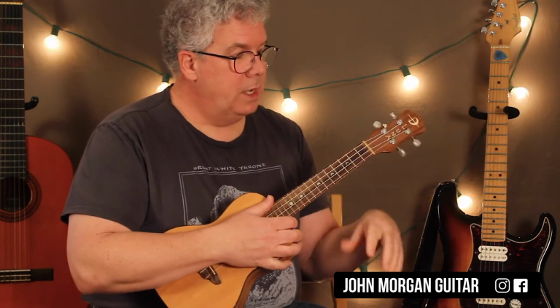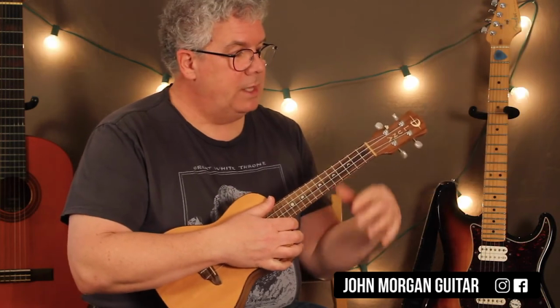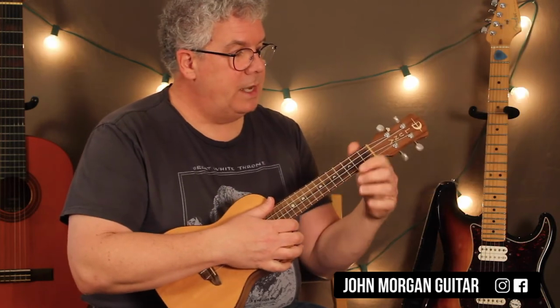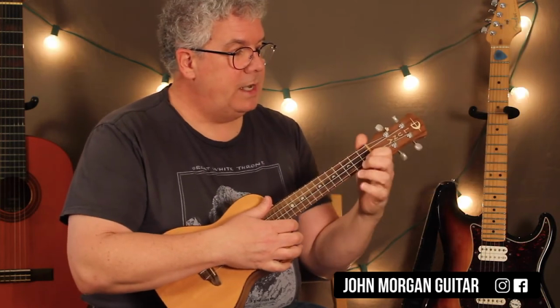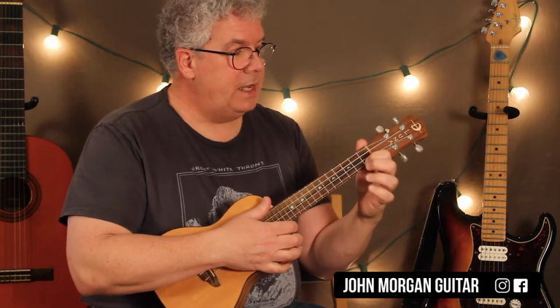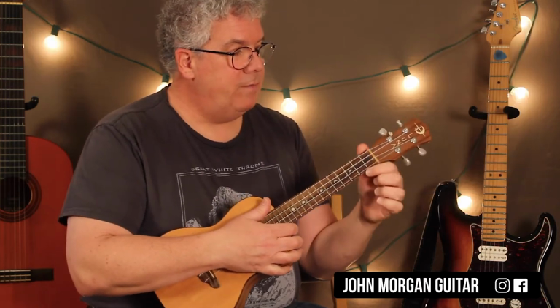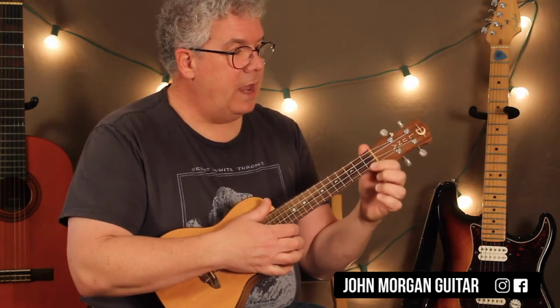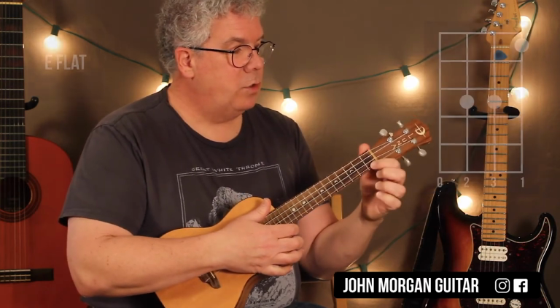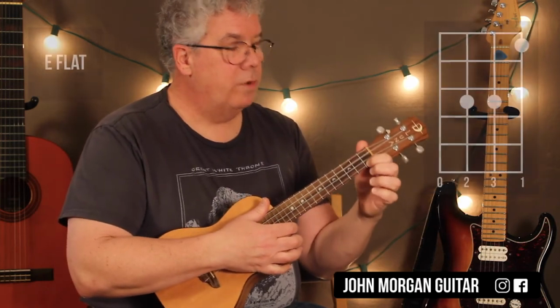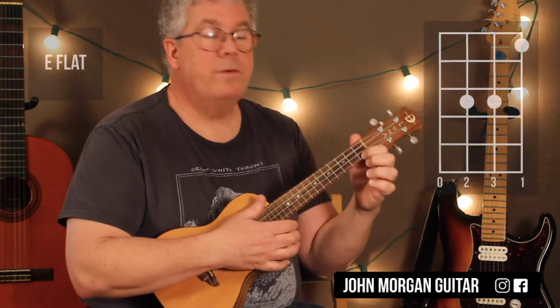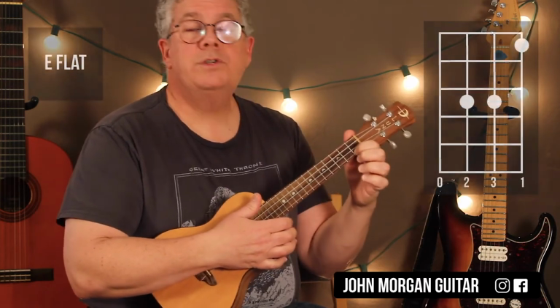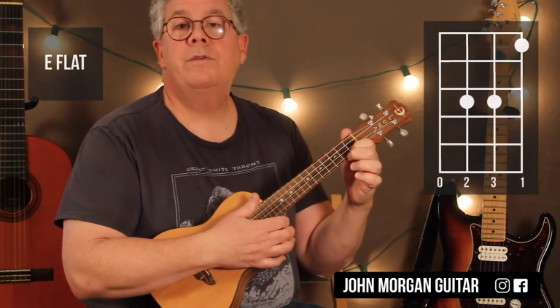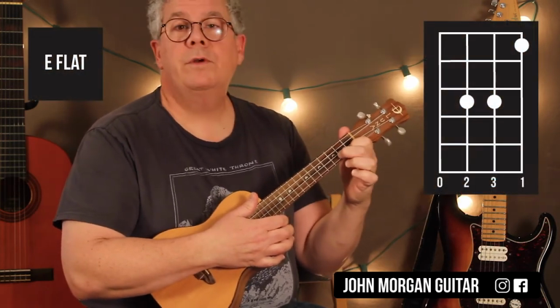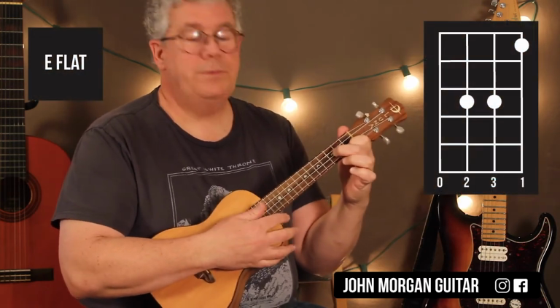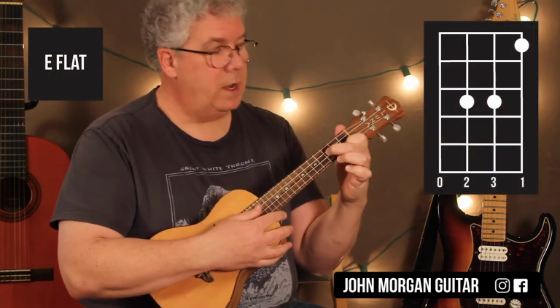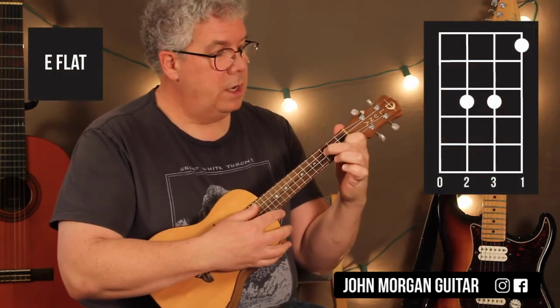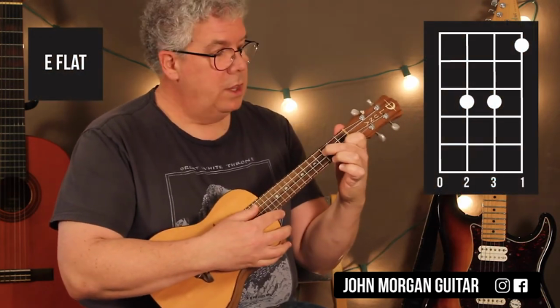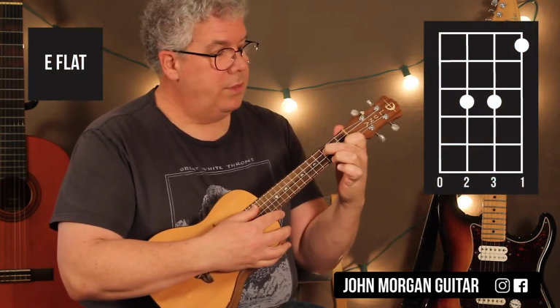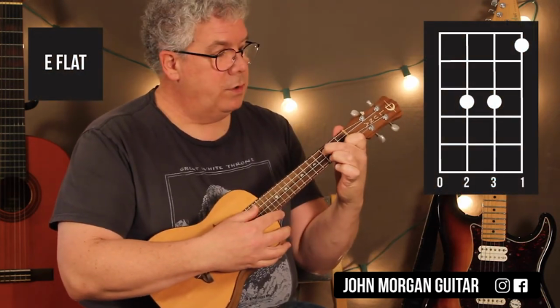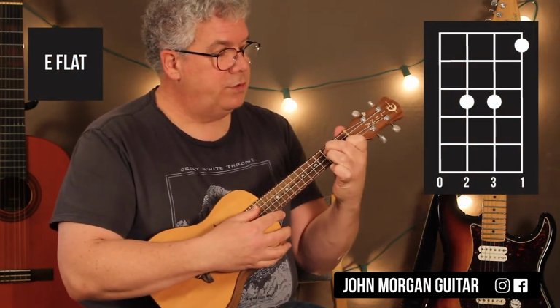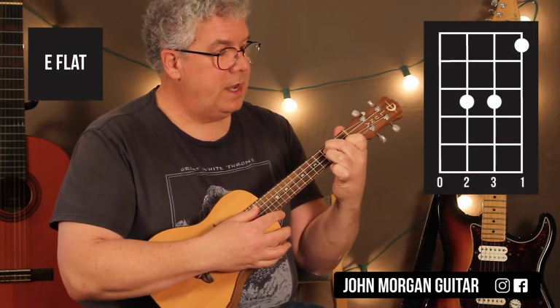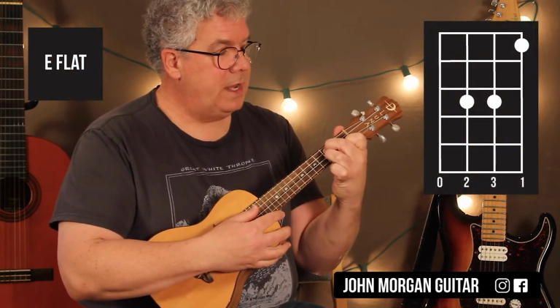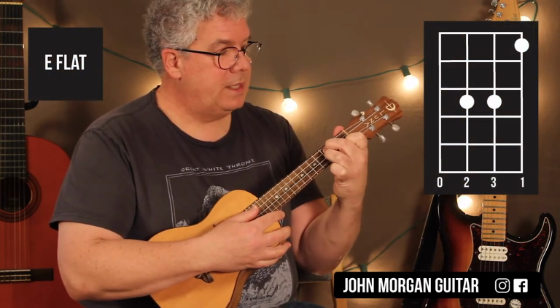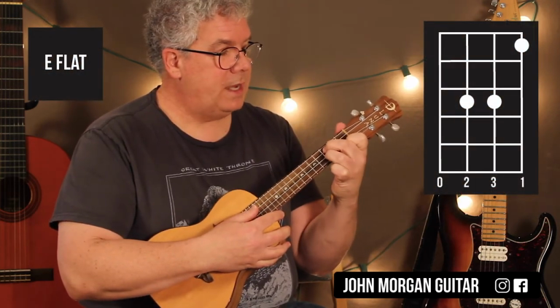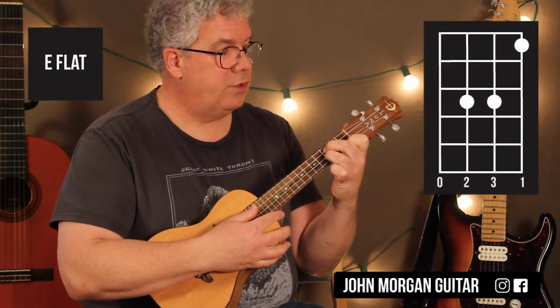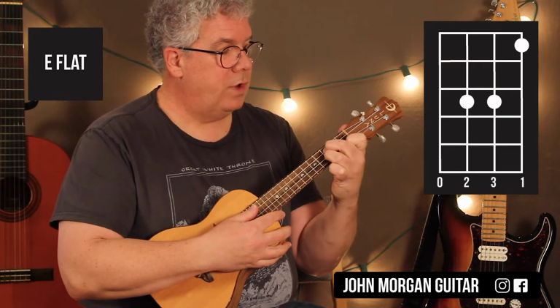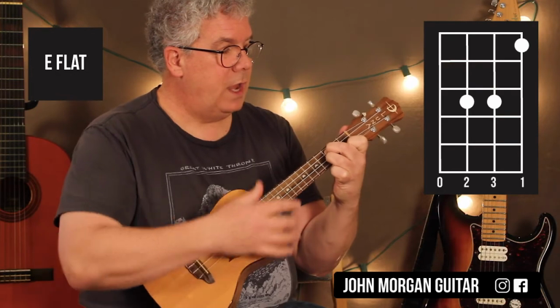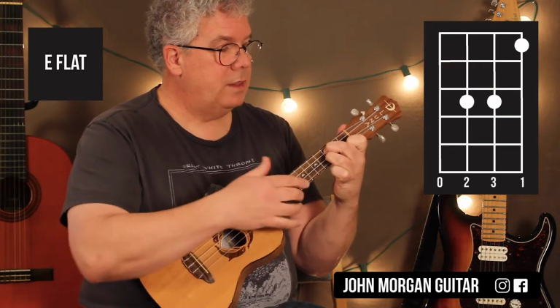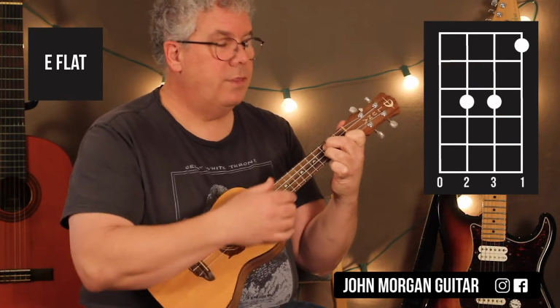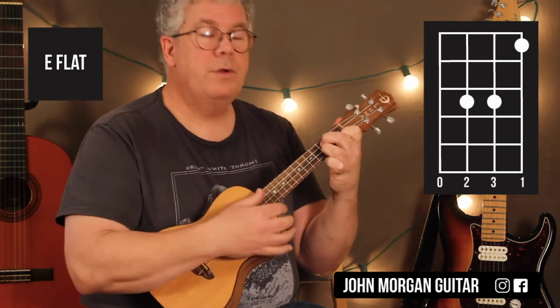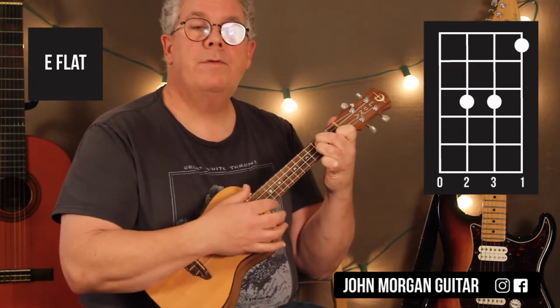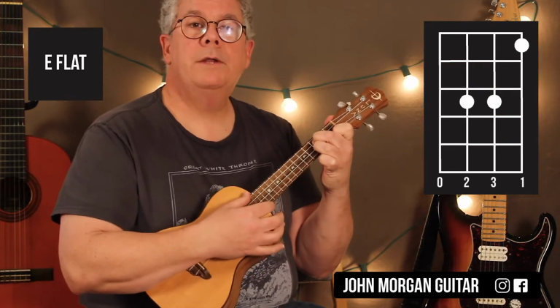Then I need an Eb chord. First string, first fret. Third string and second string at the third fret.